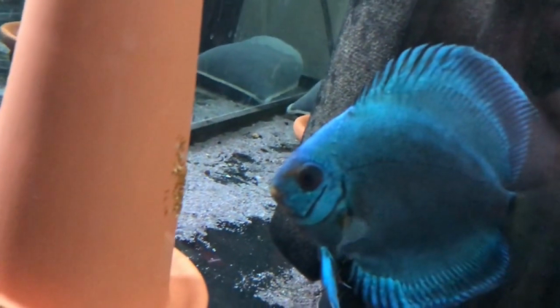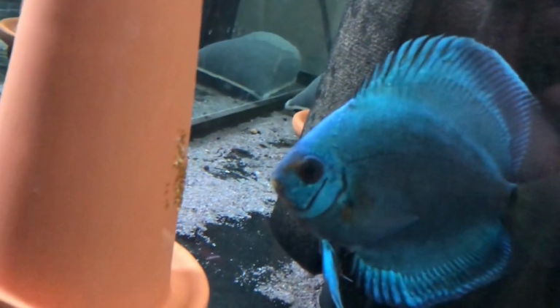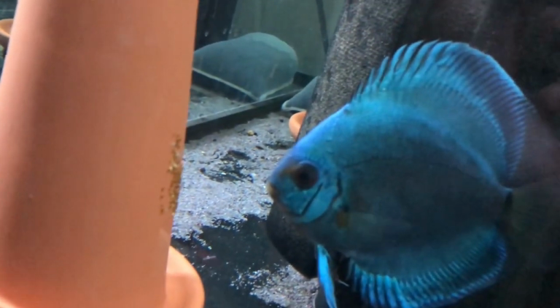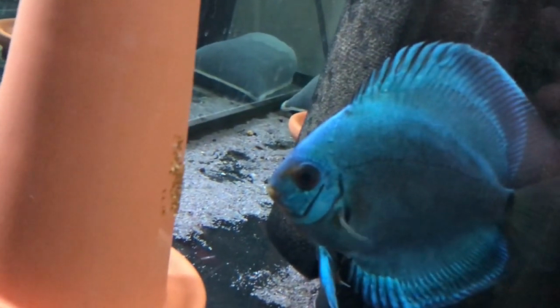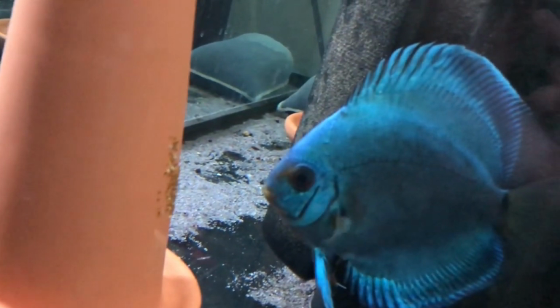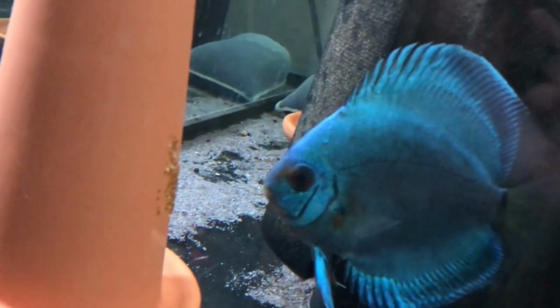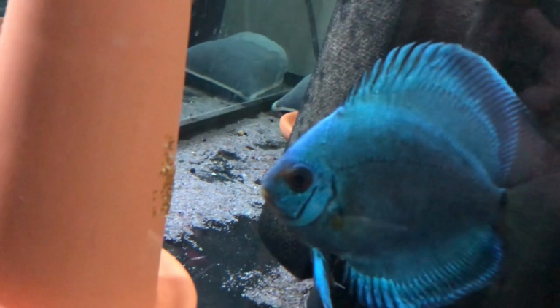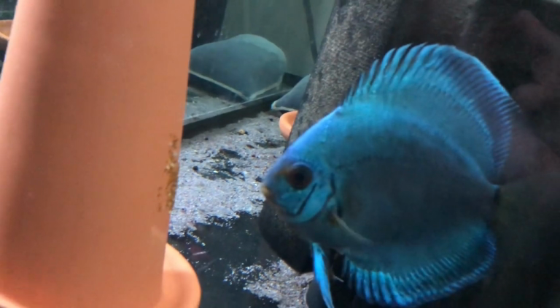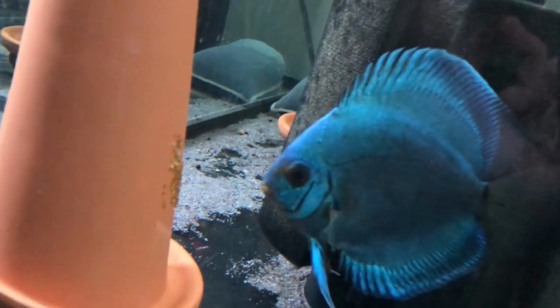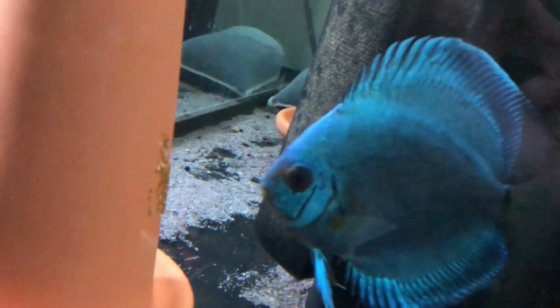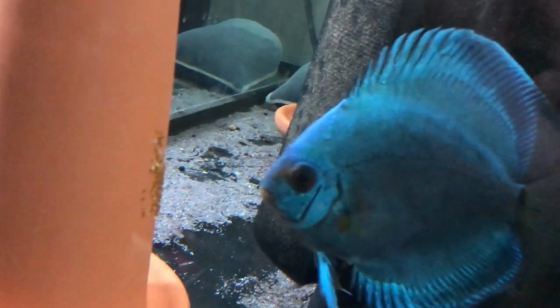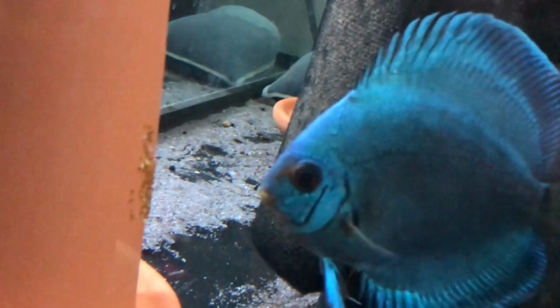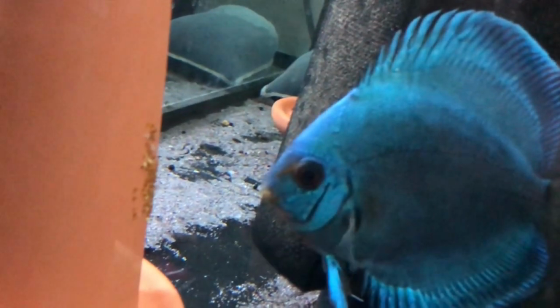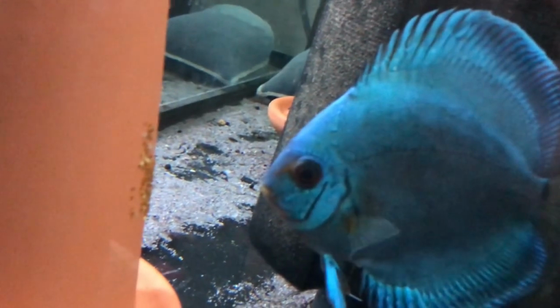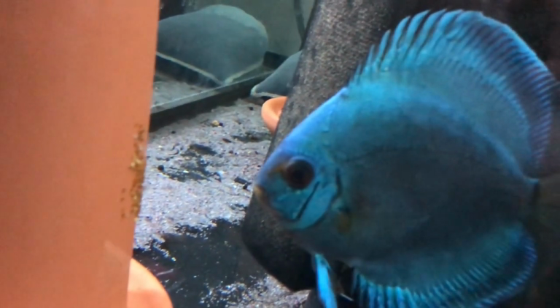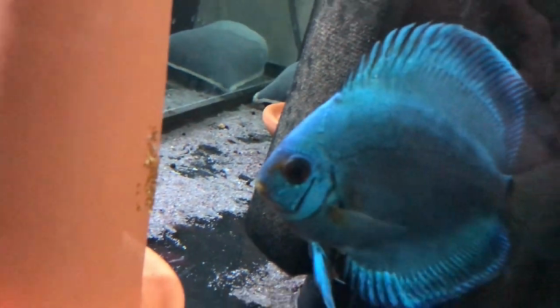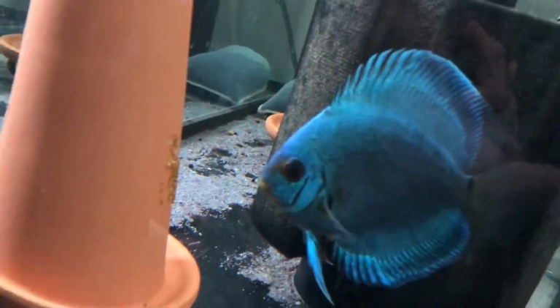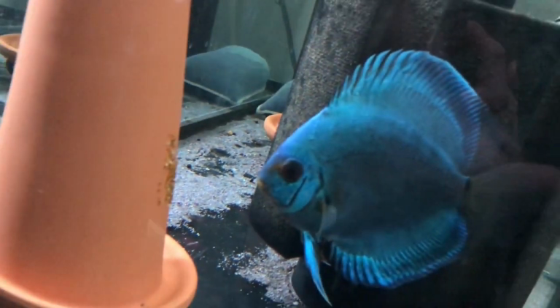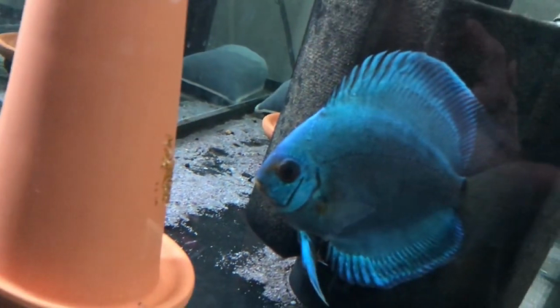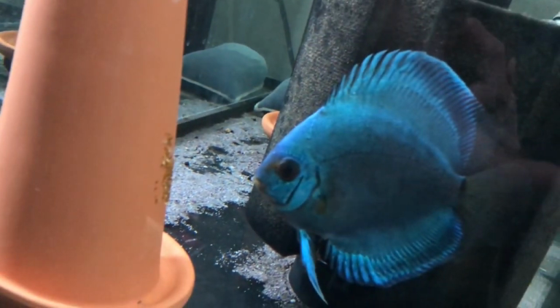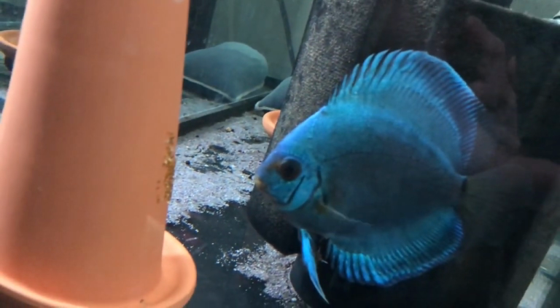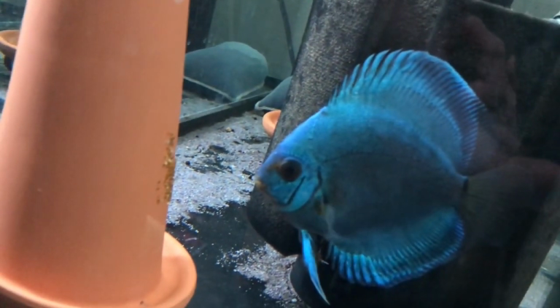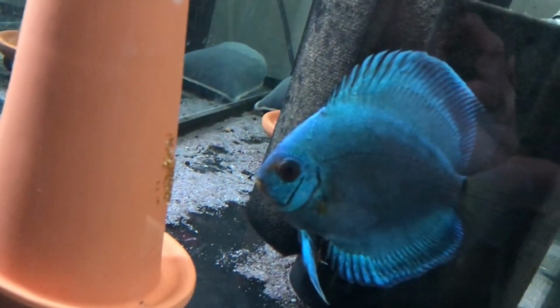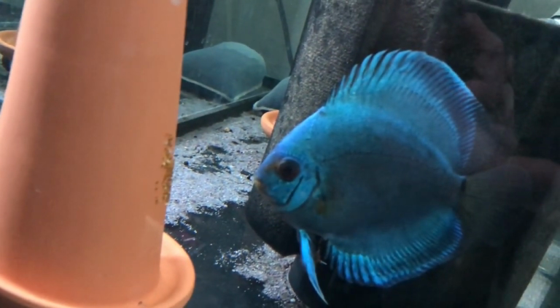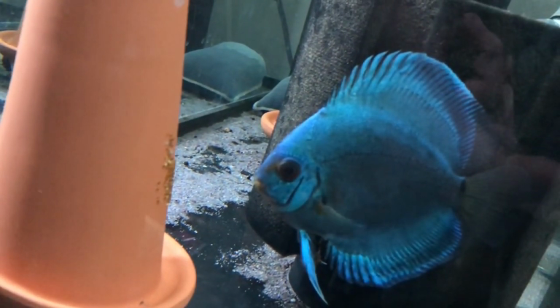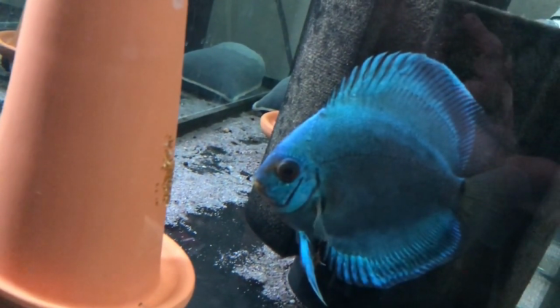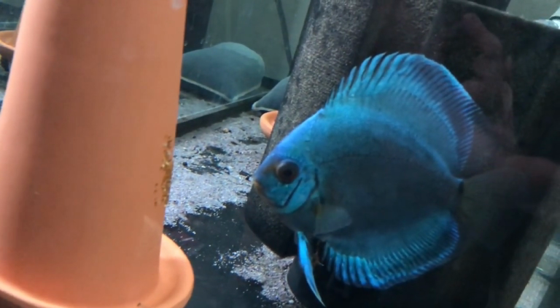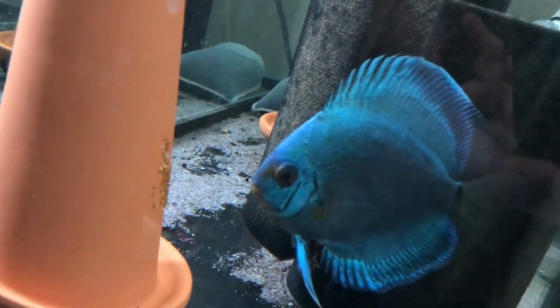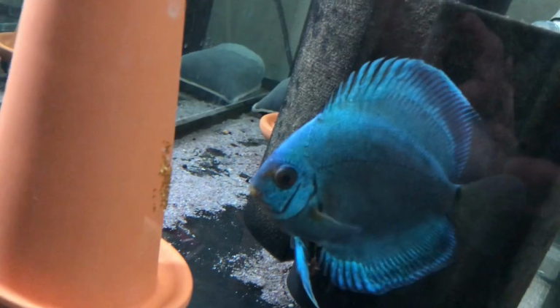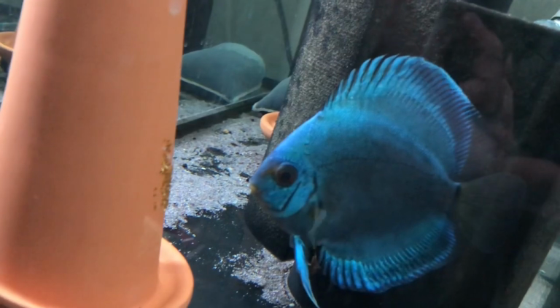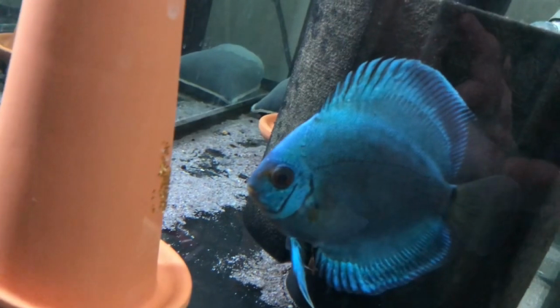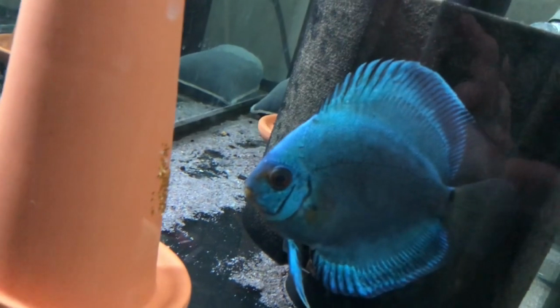Some of the eggs are white and some of them are brown. The white ones are not fertilized. They've been here for about a day, day and a half now.